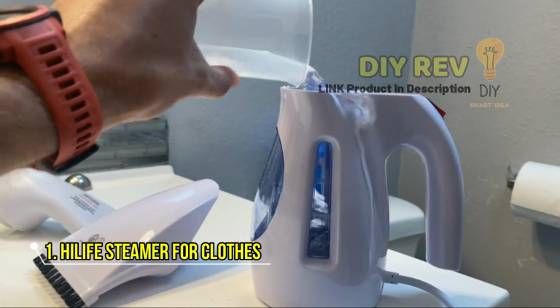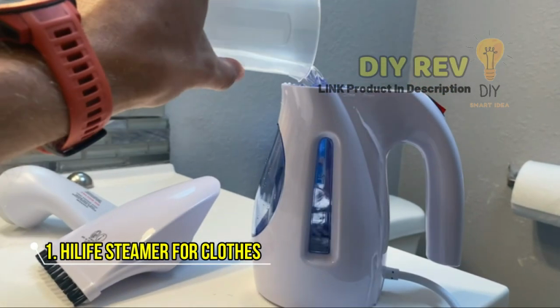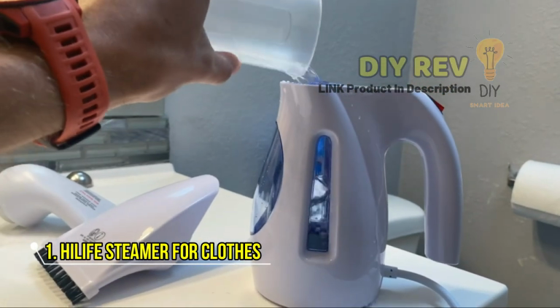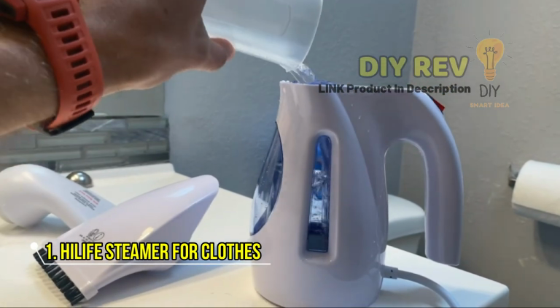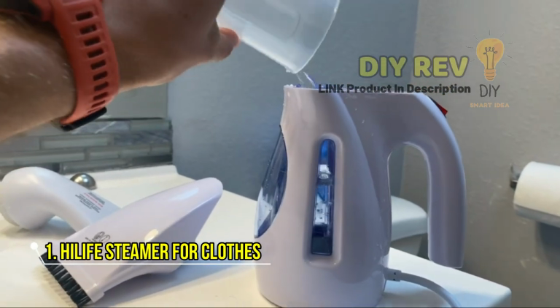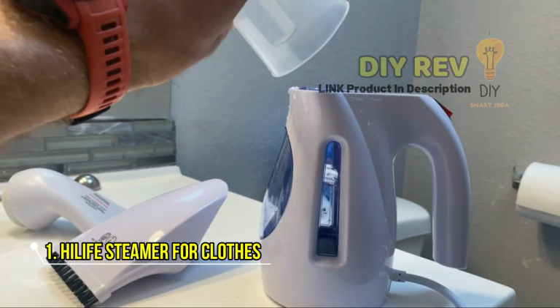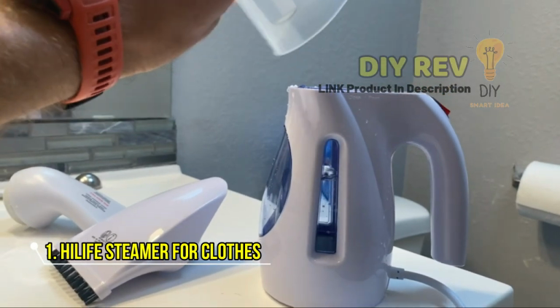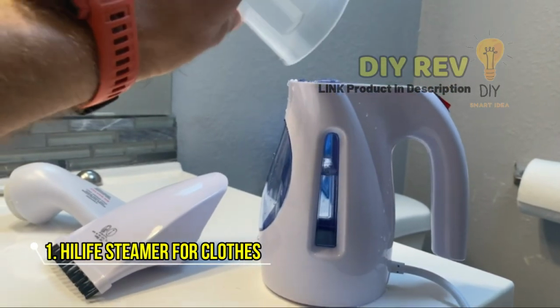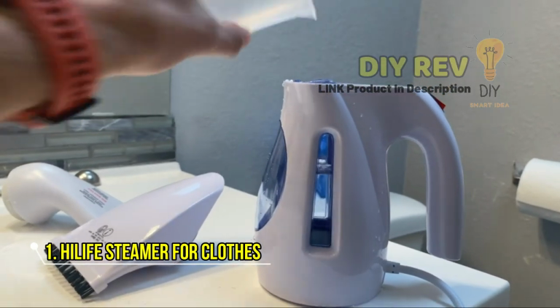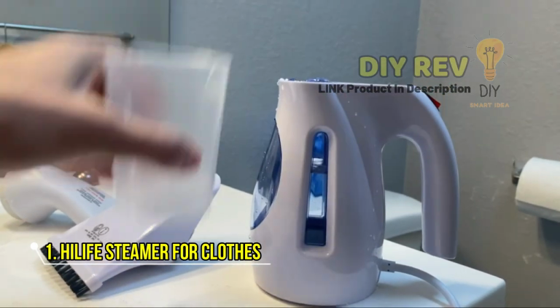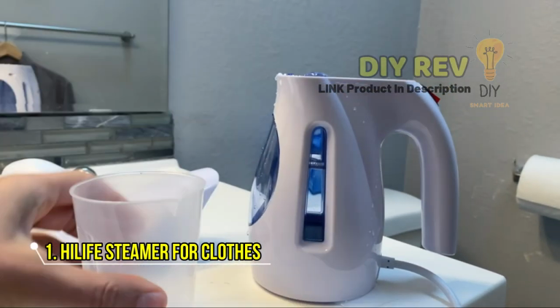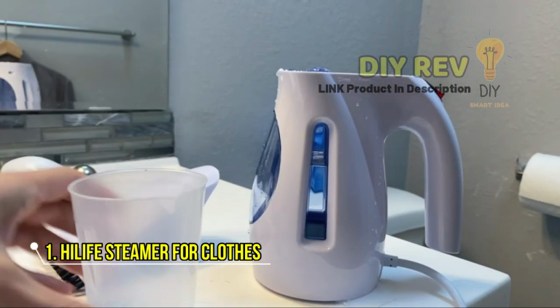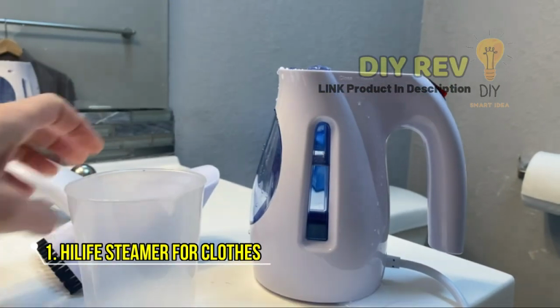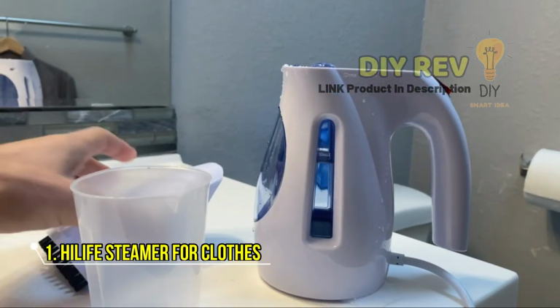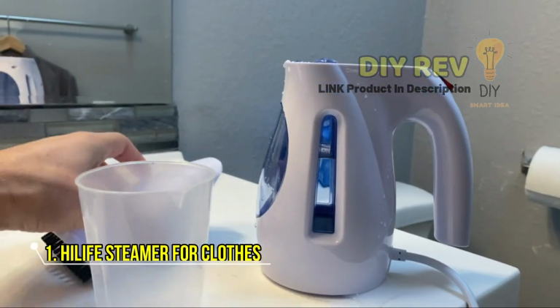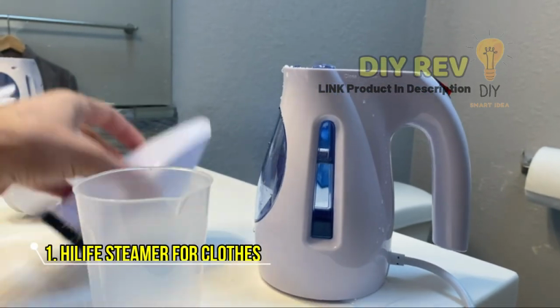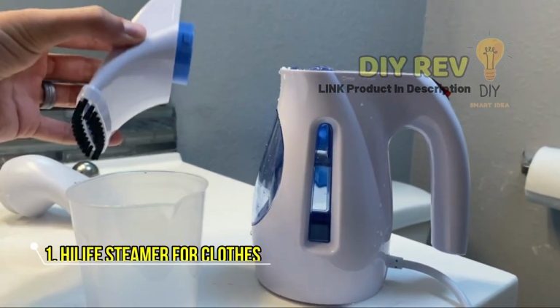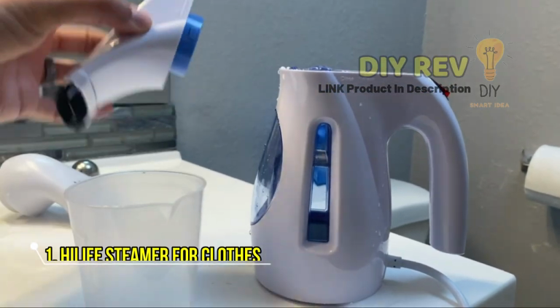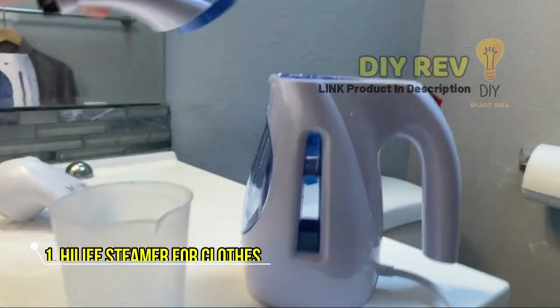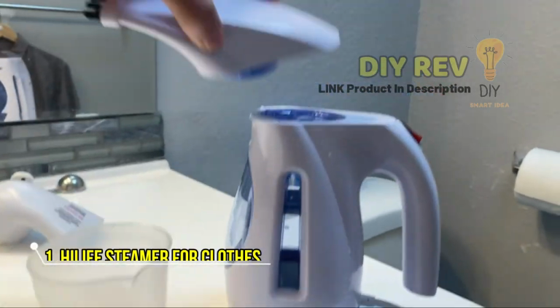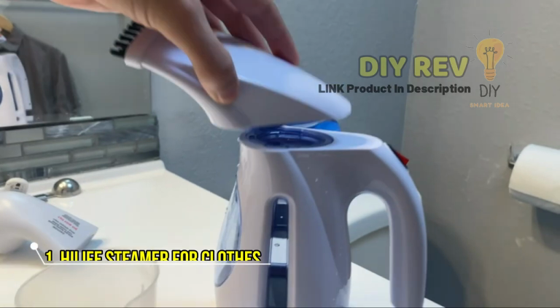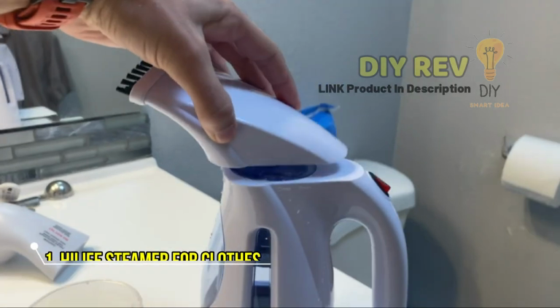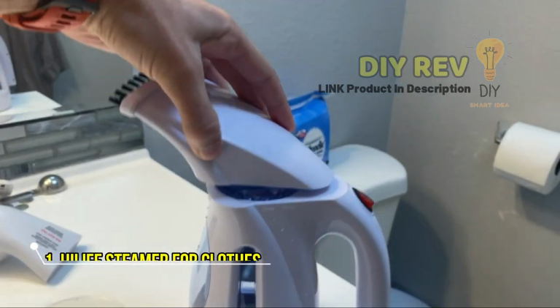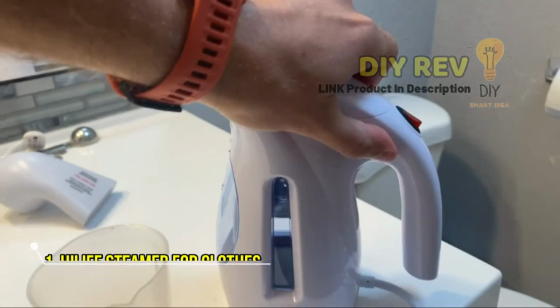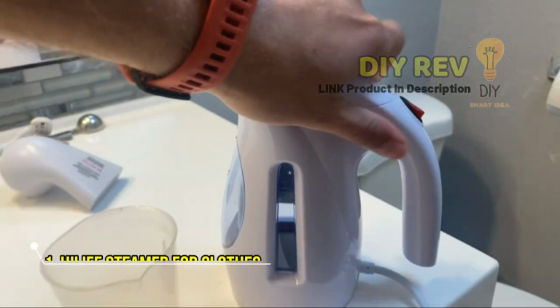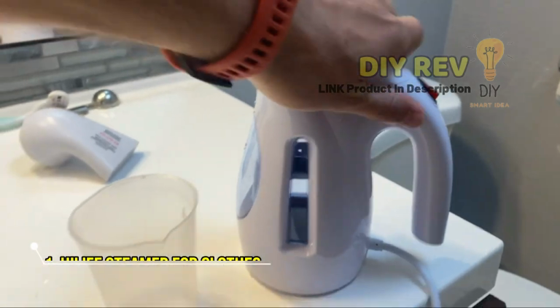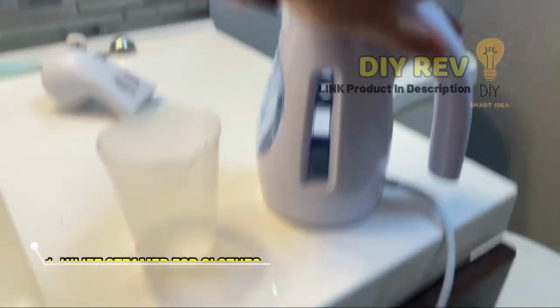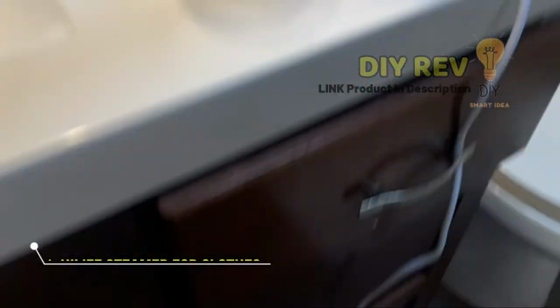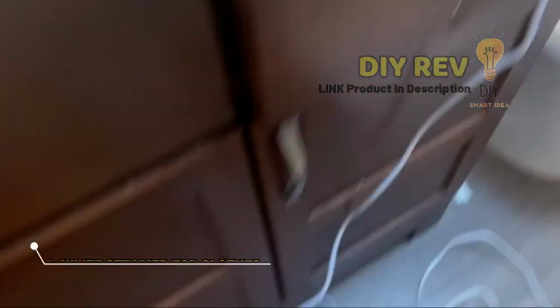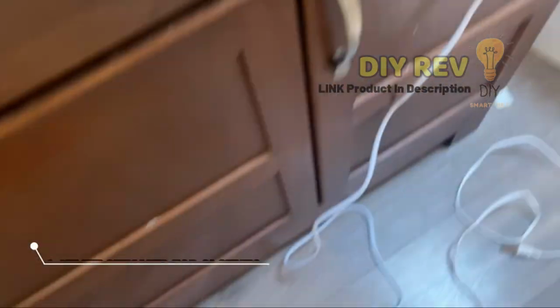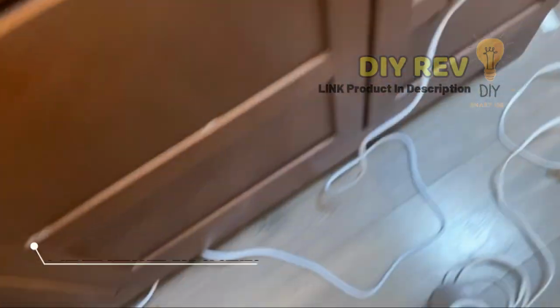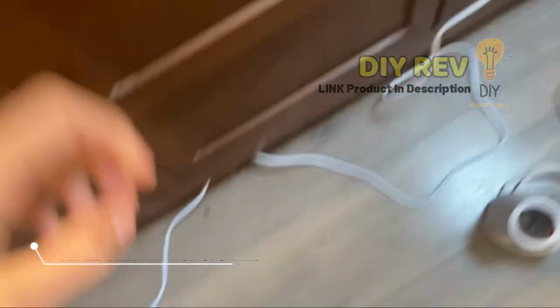Say goodbye to wrinkles with the Hi-Life Steamer and enjoy the convenience of having wrinkle-free clothes anytime, anywhere.